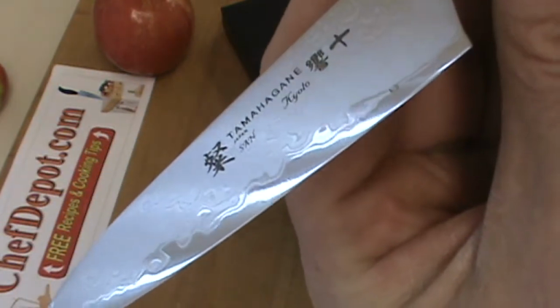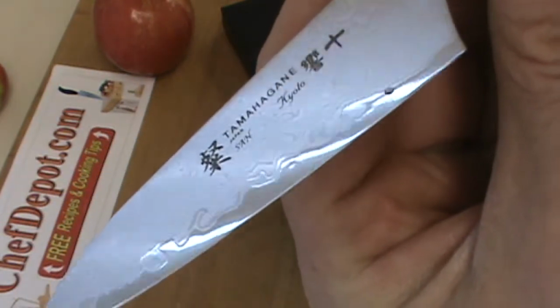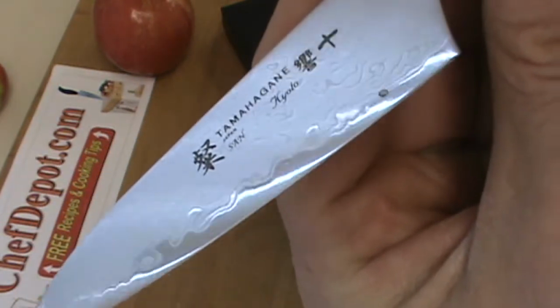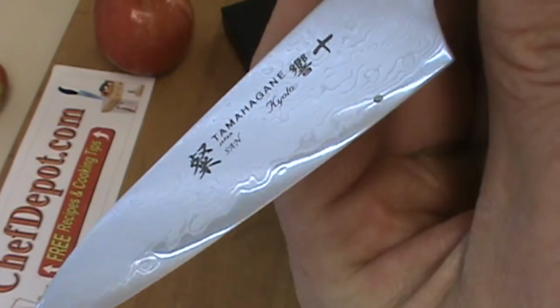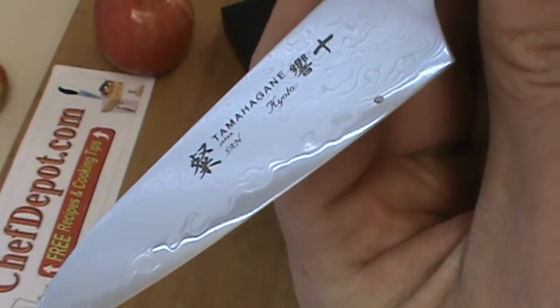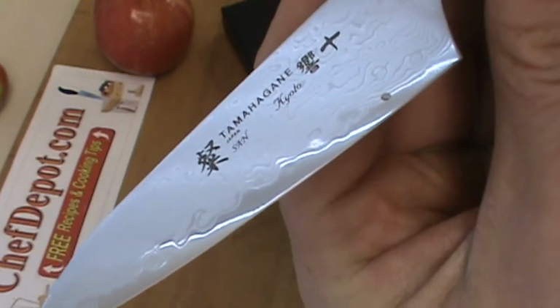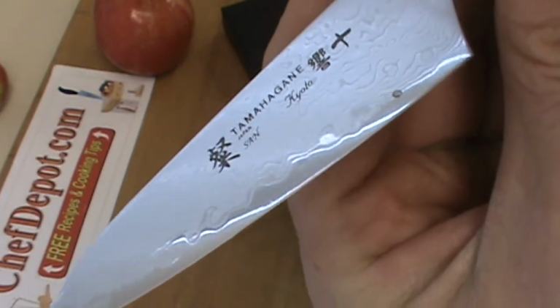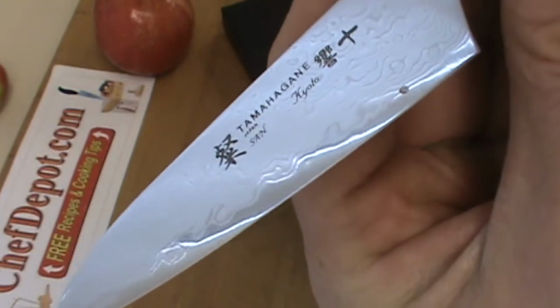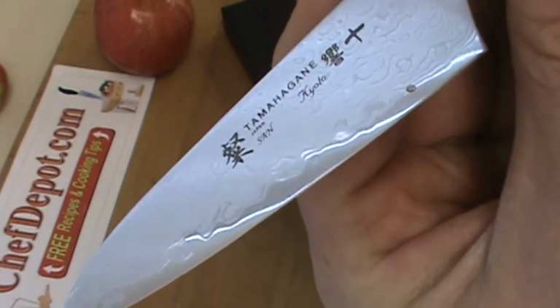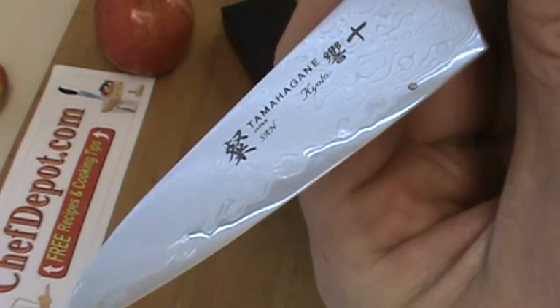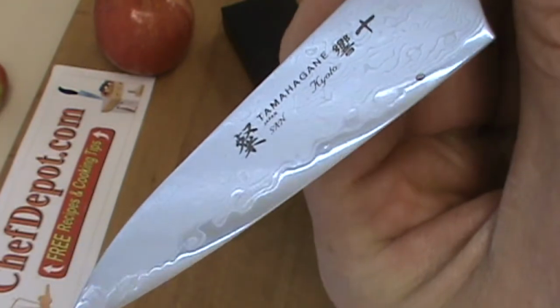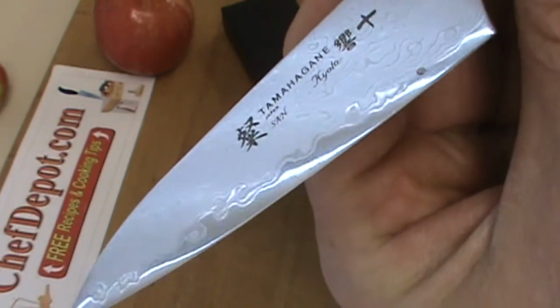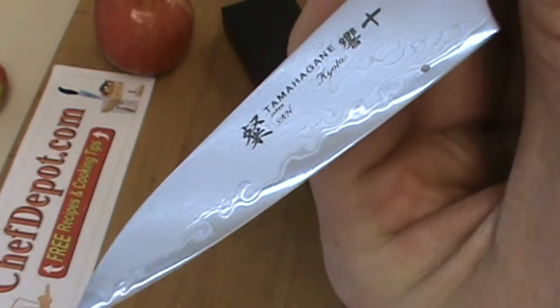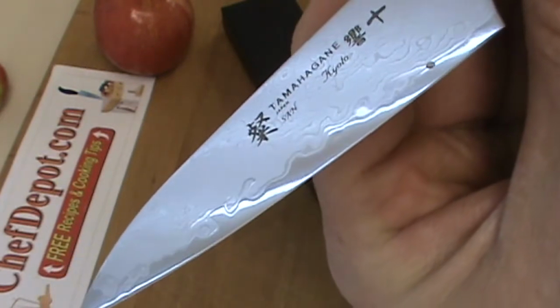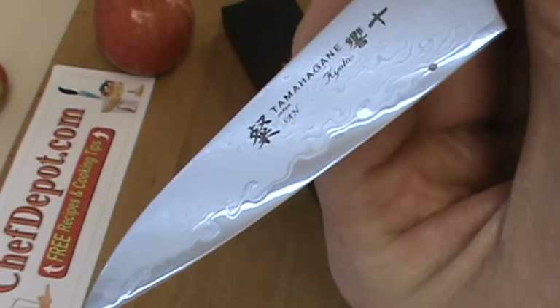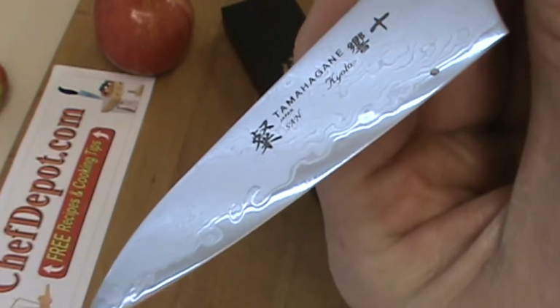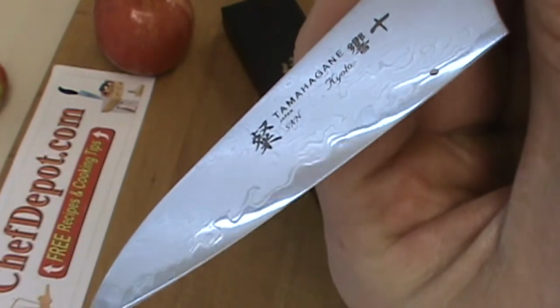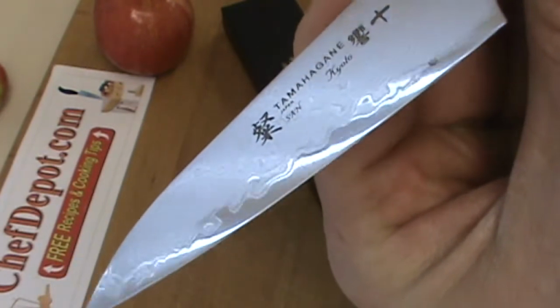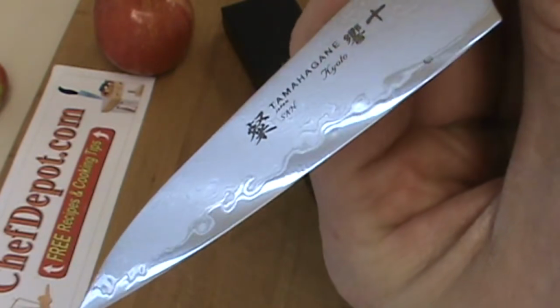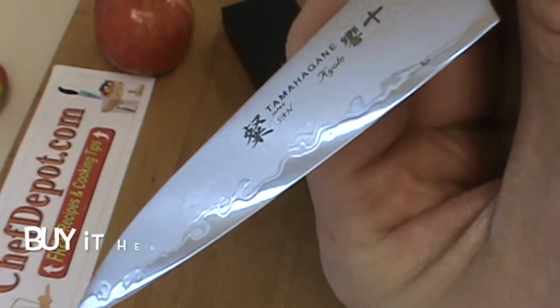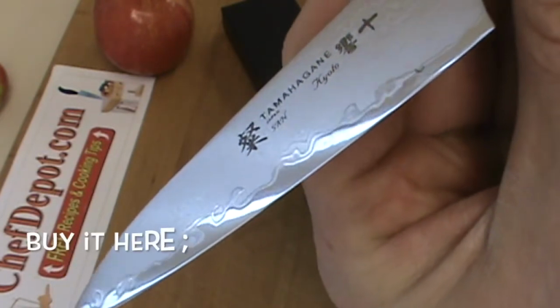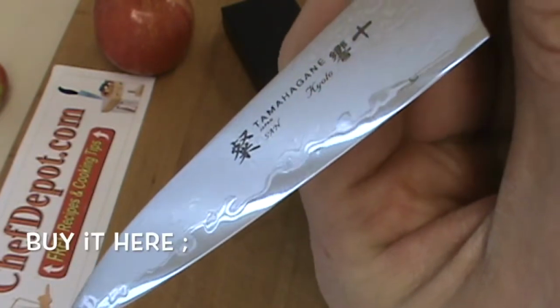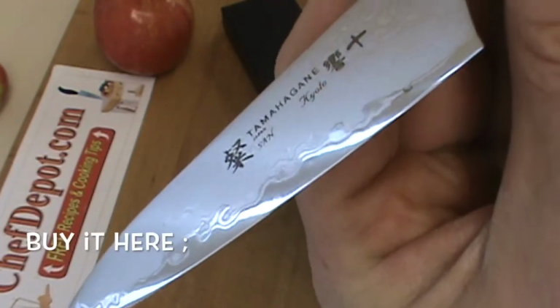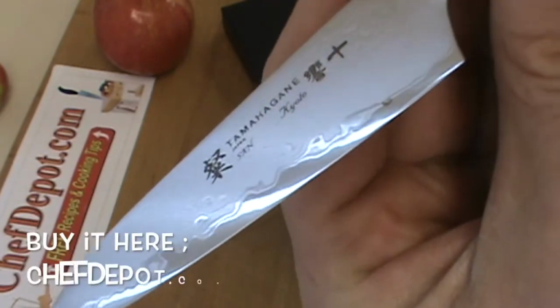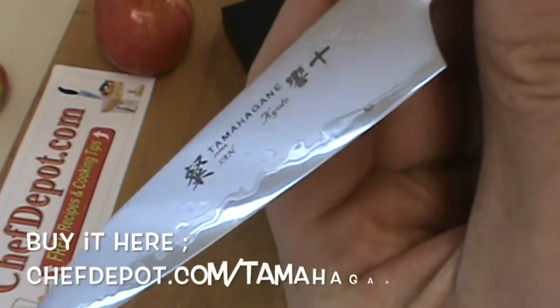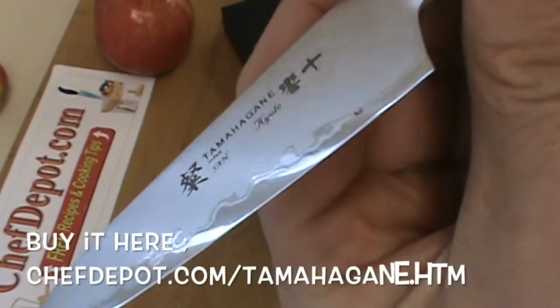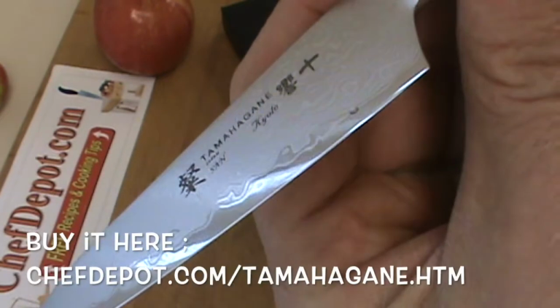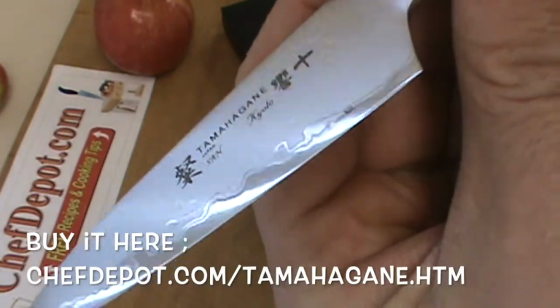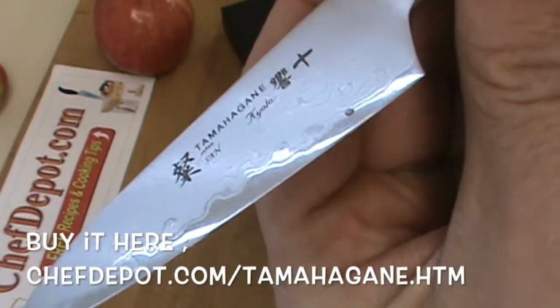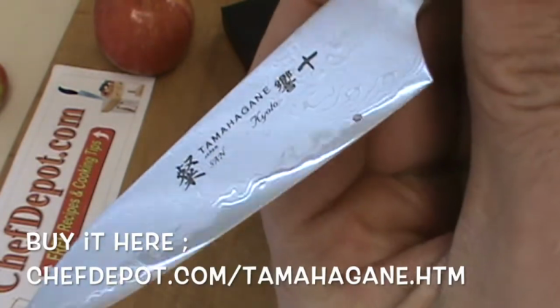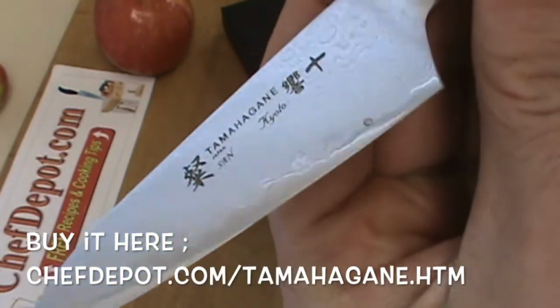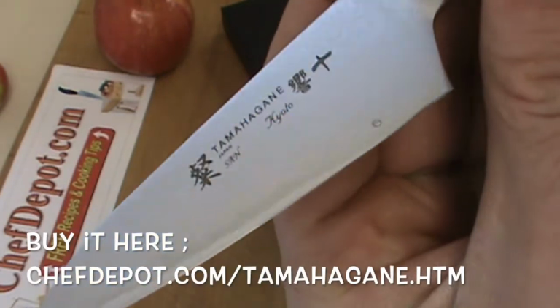Look at that mirror polished wave edge and all those layers.